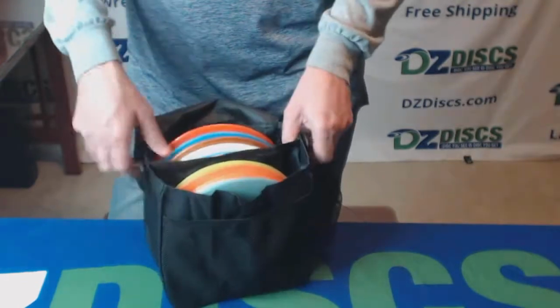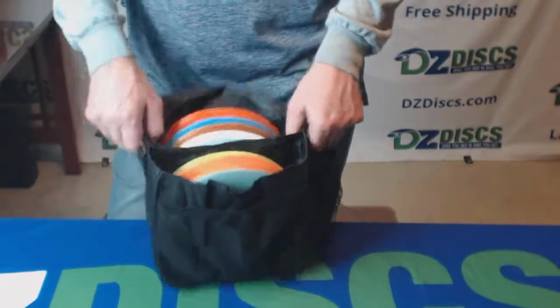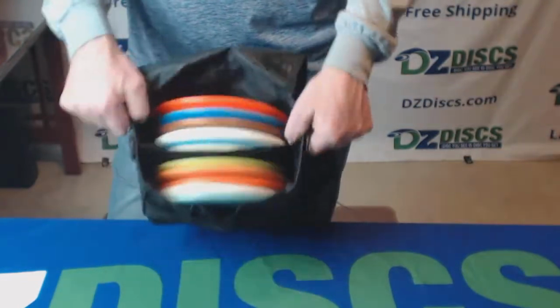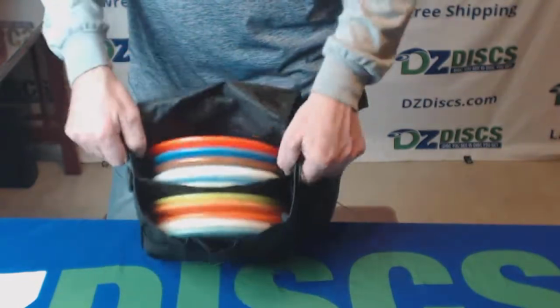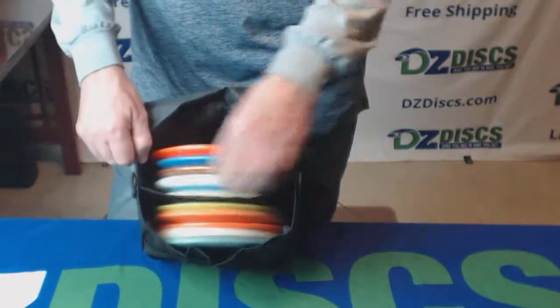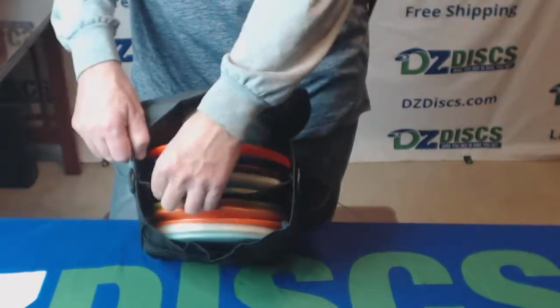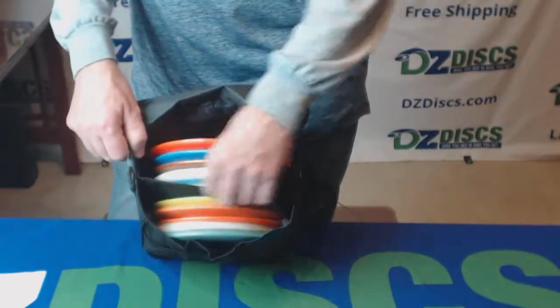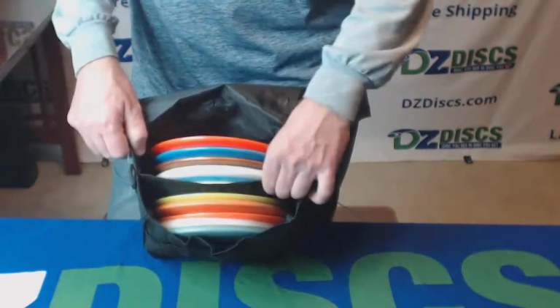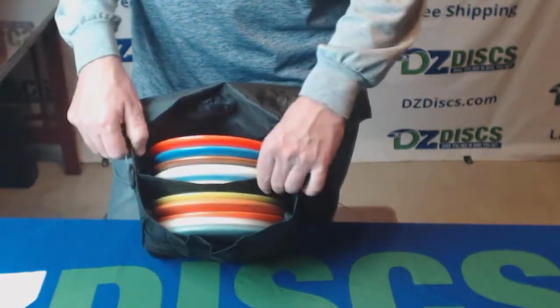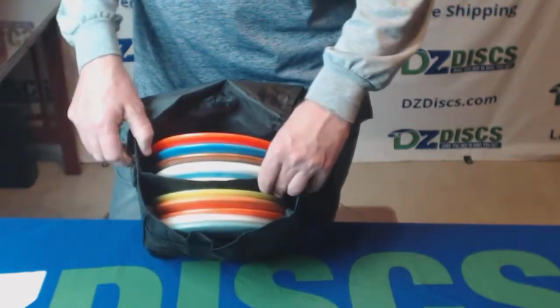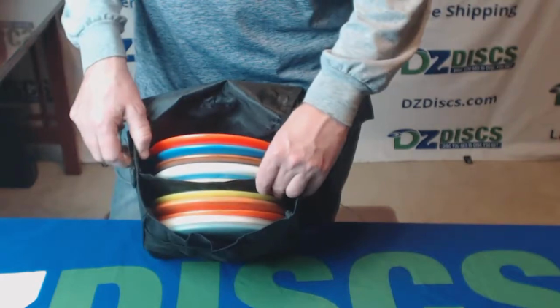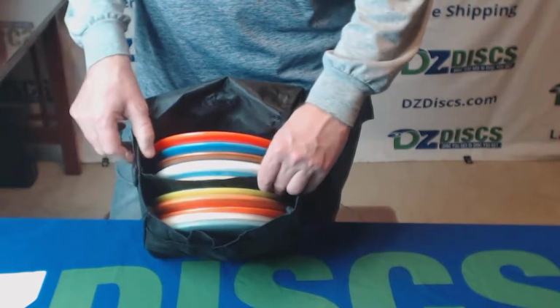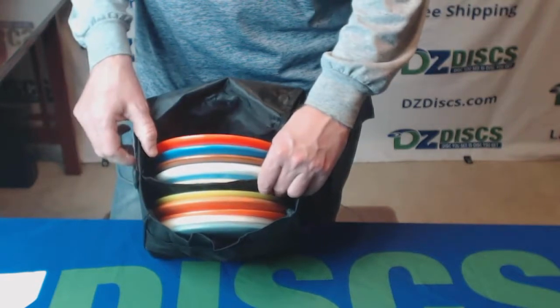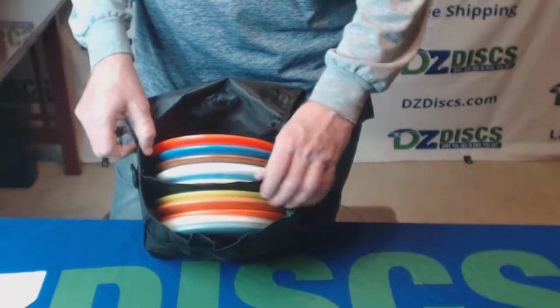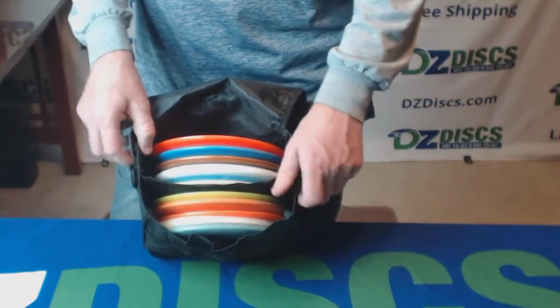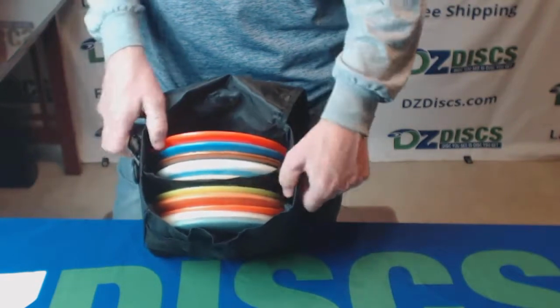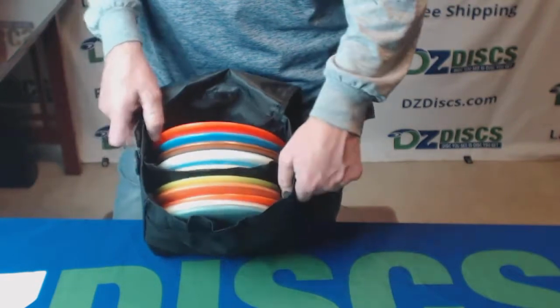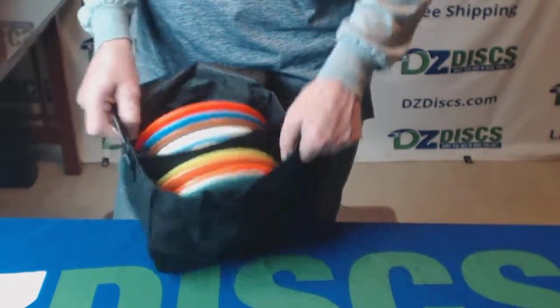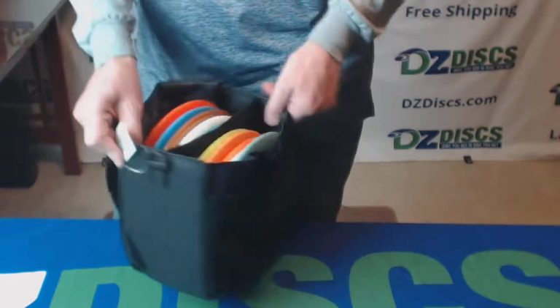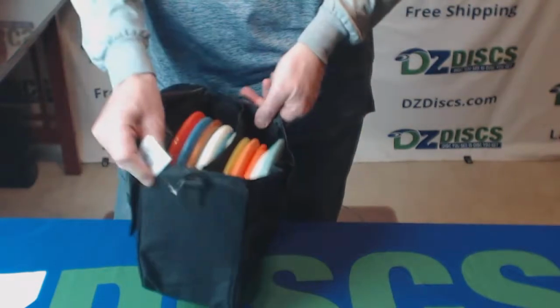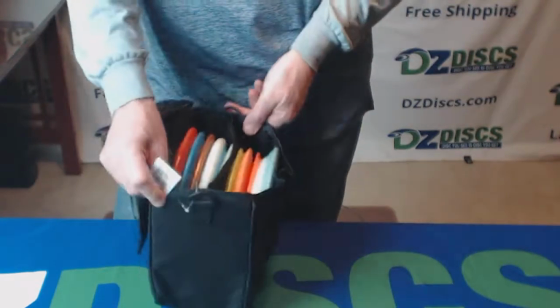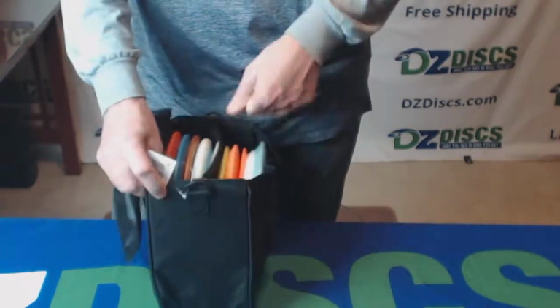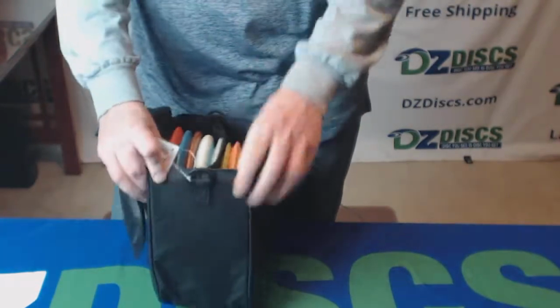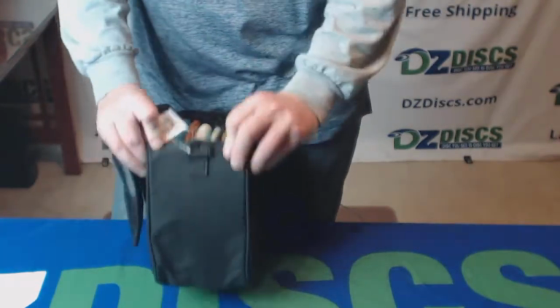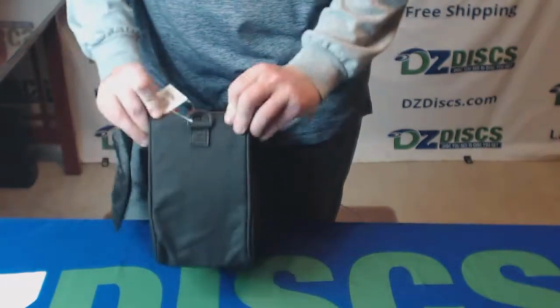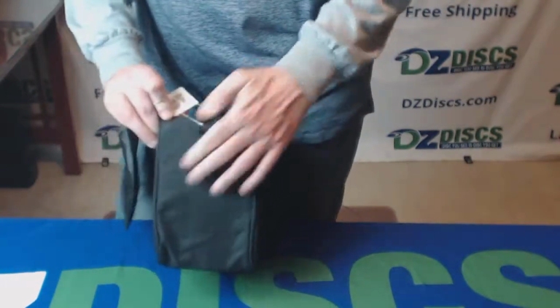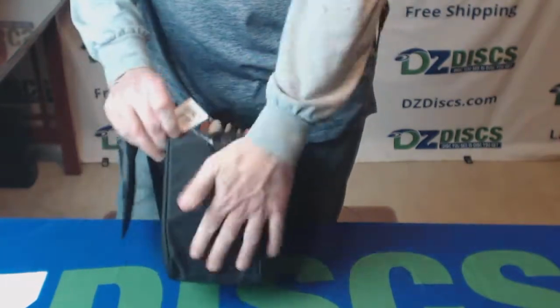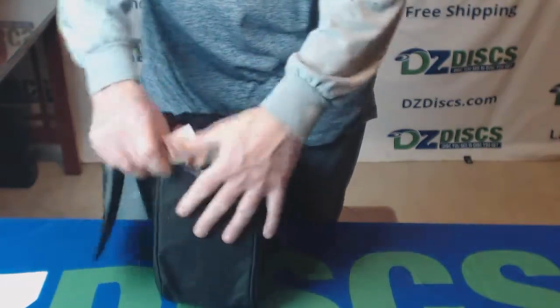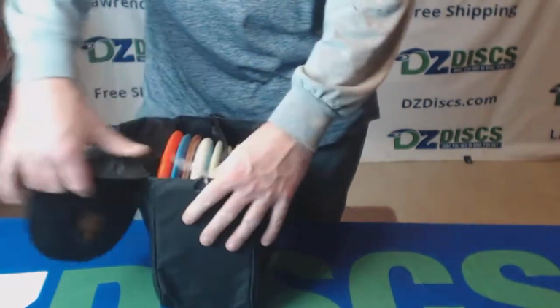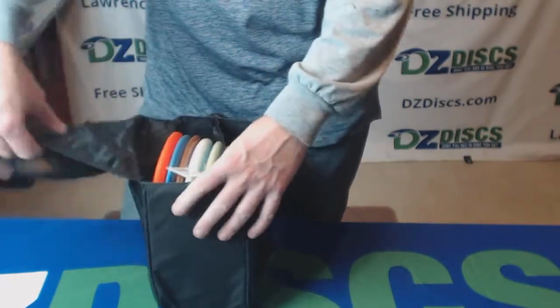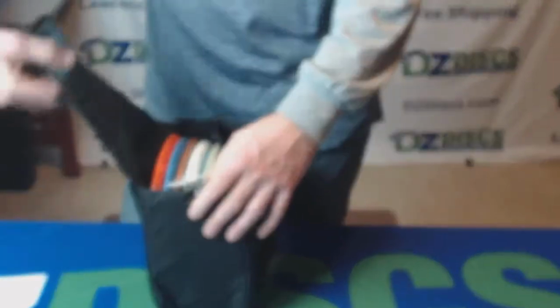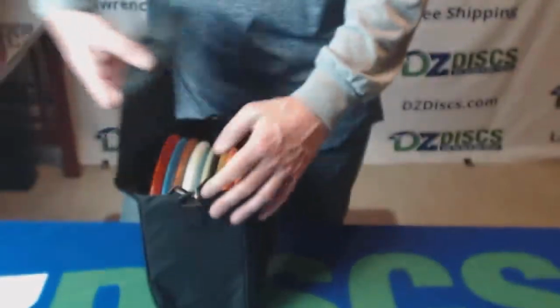It does have one divider down the center of the bag right here and a stiff plastic bottom to the bag. Nothing on this side.